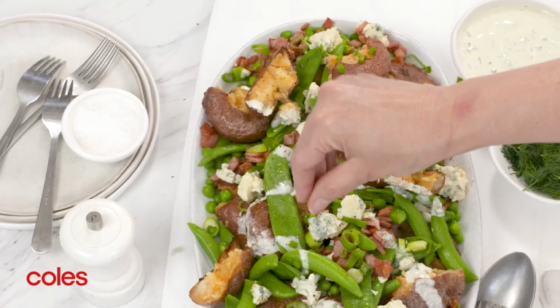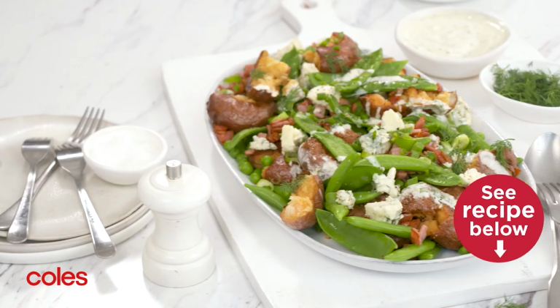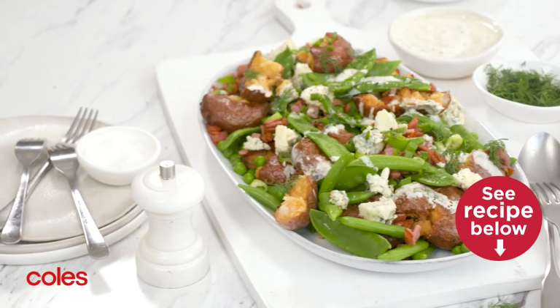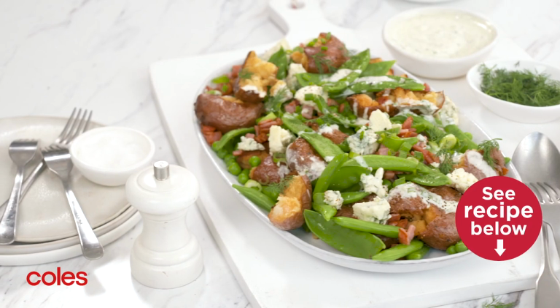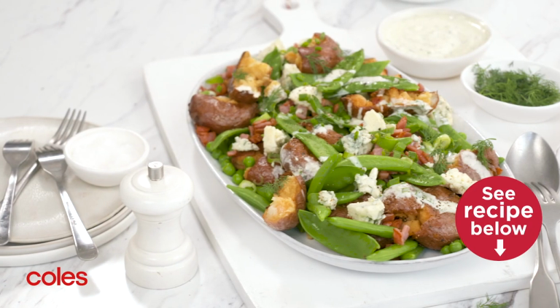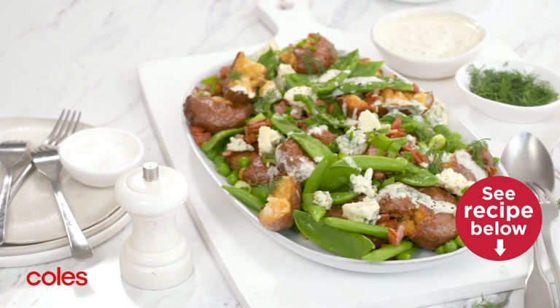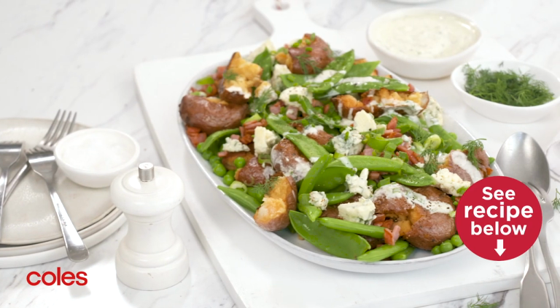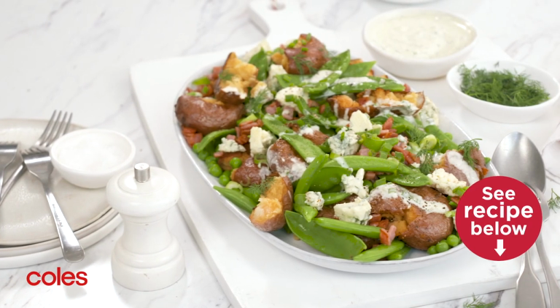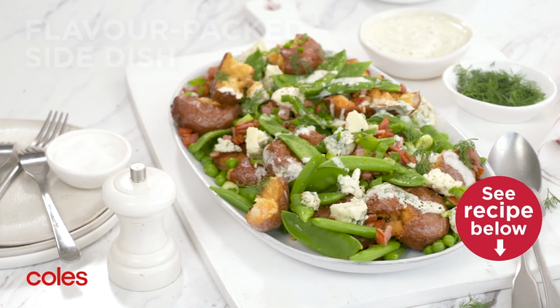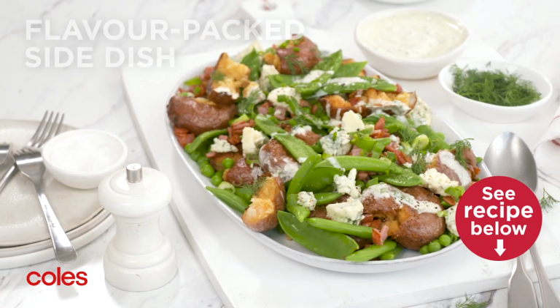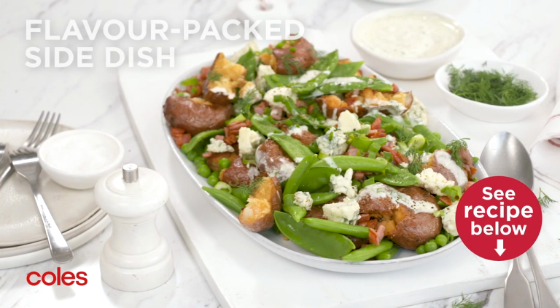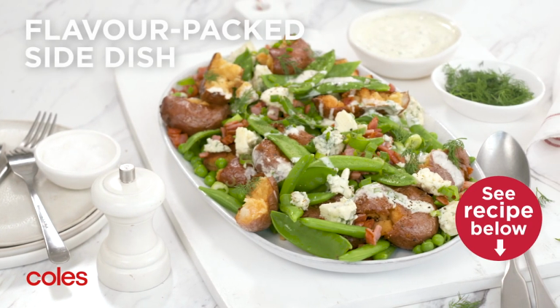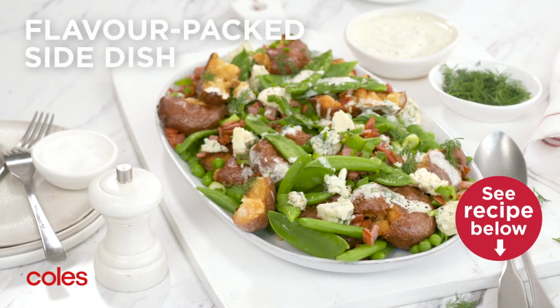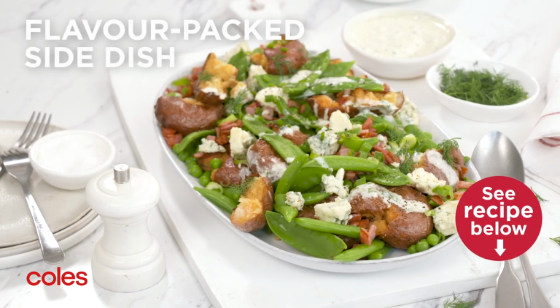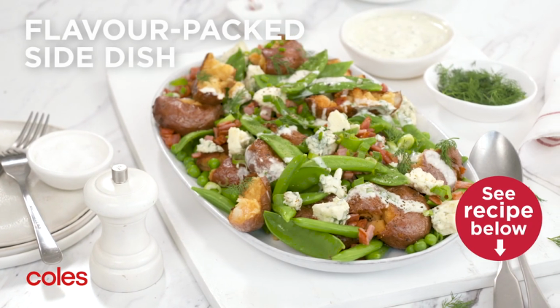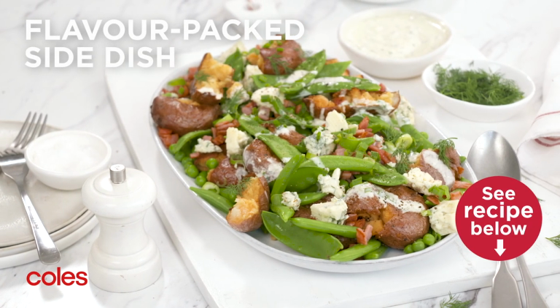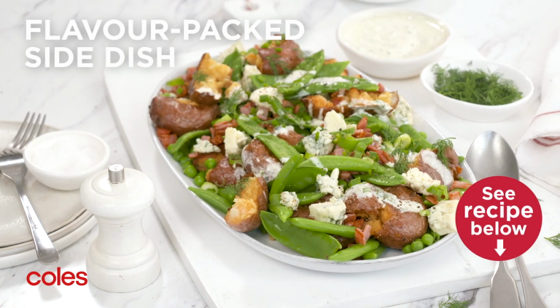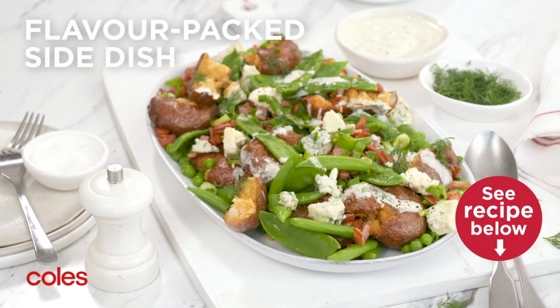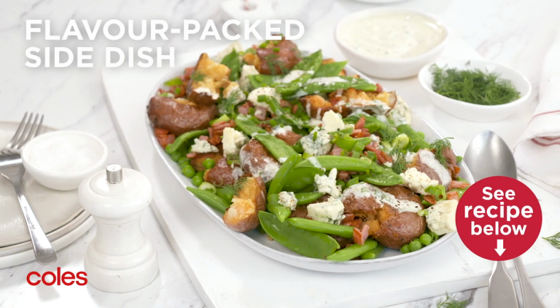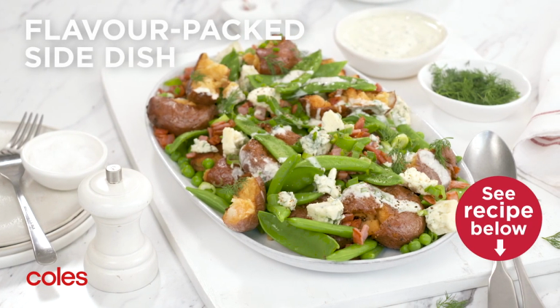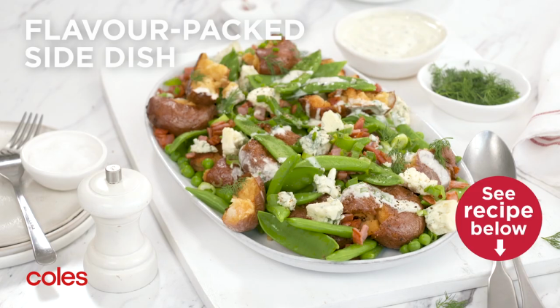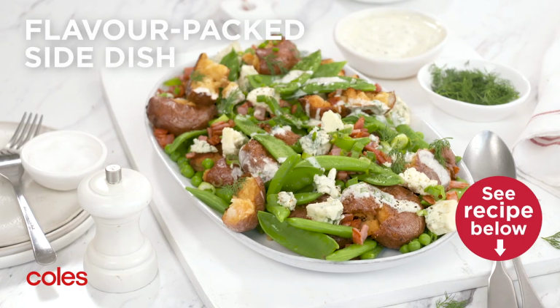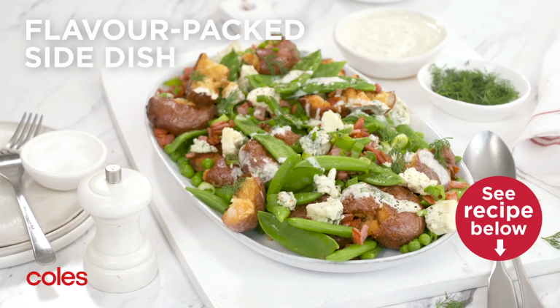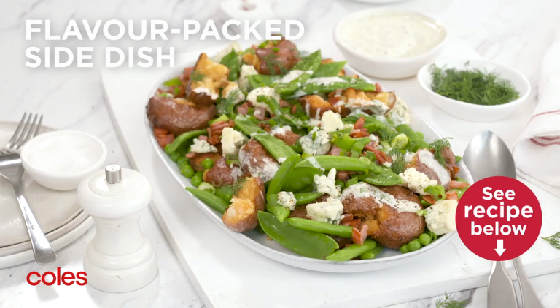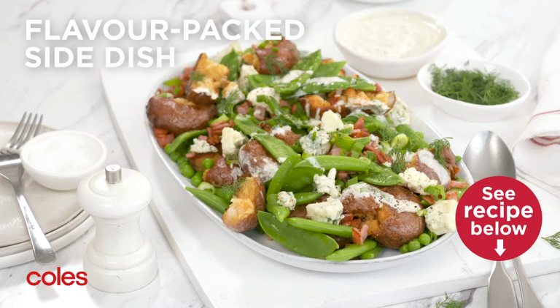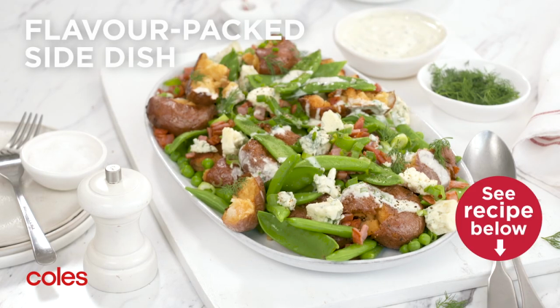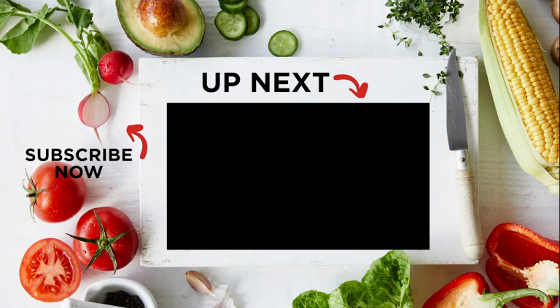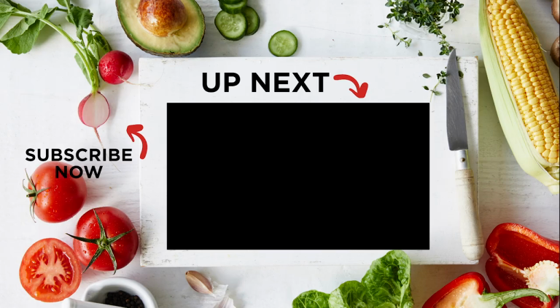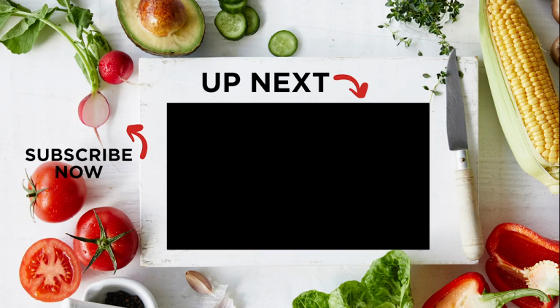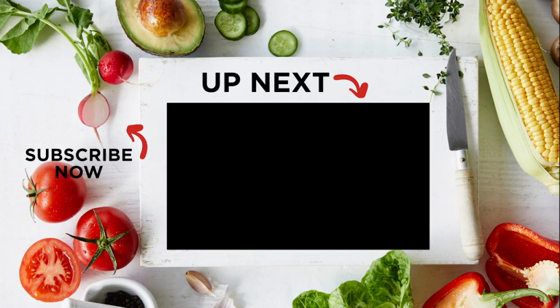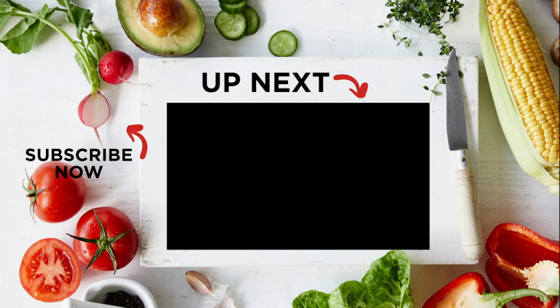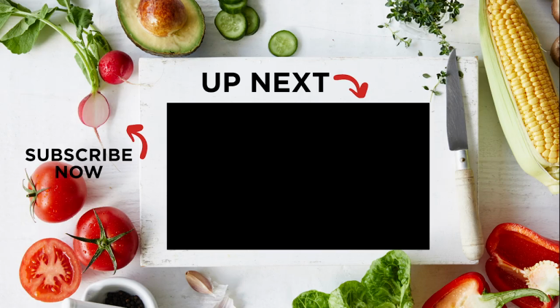This crispy potato salad makes a mouth-watering side for your next get-together.